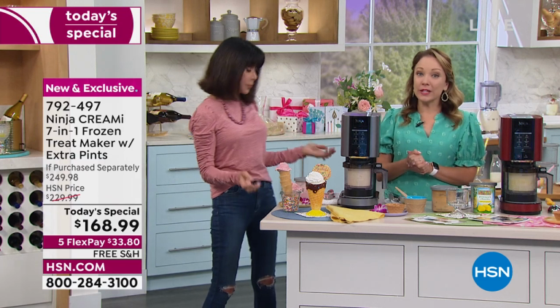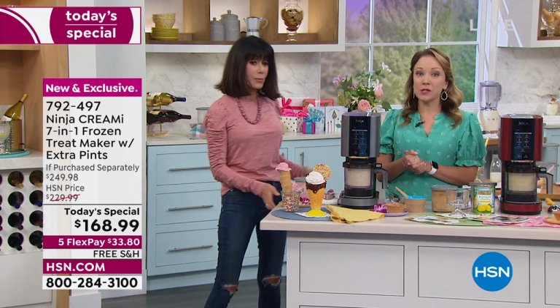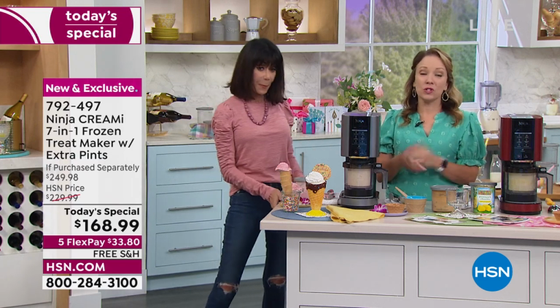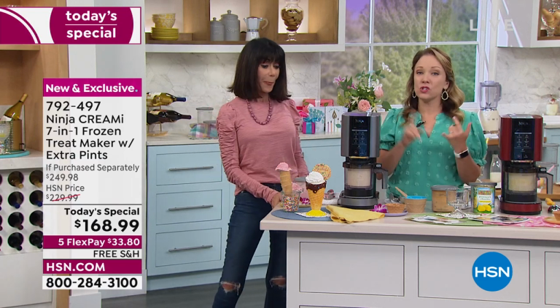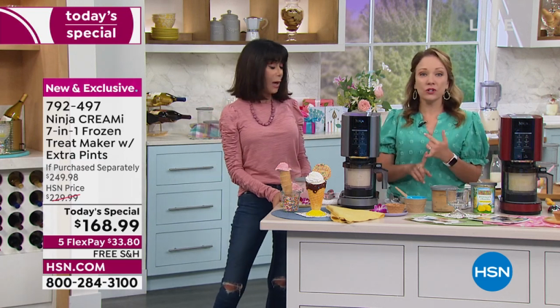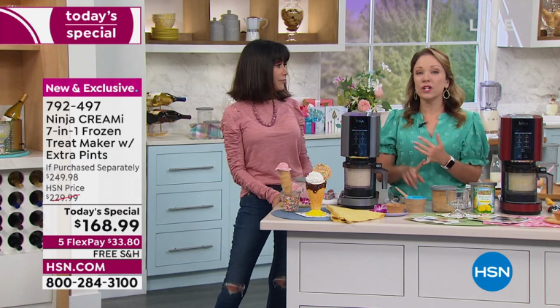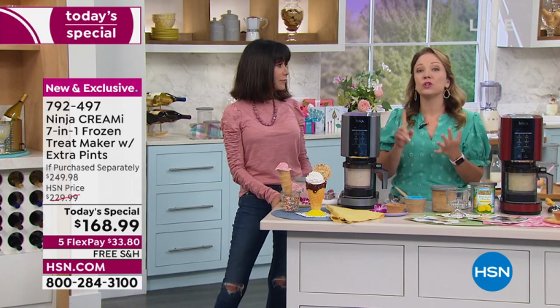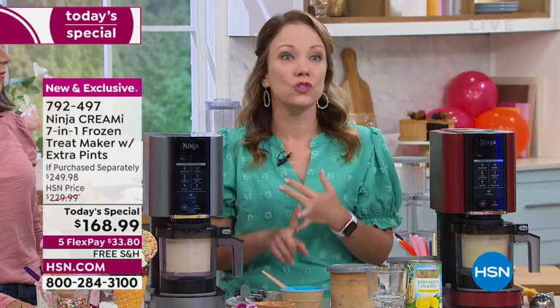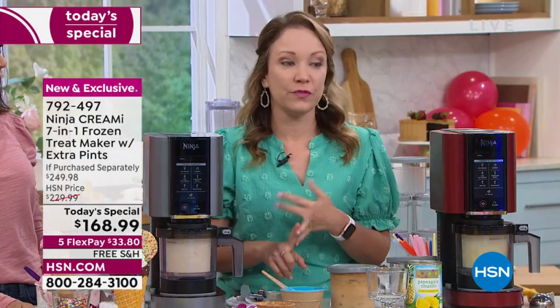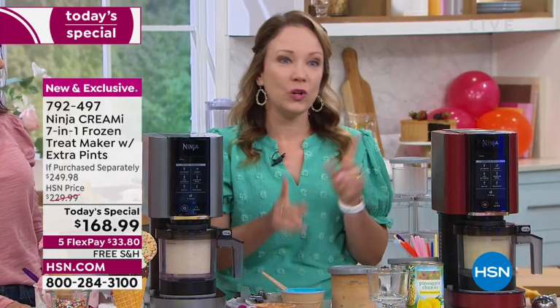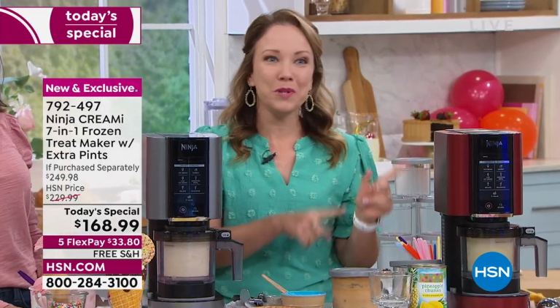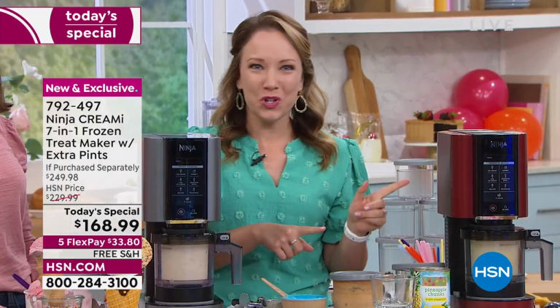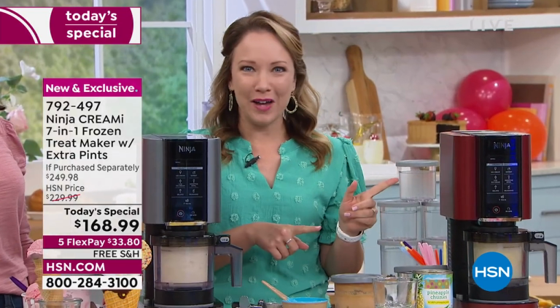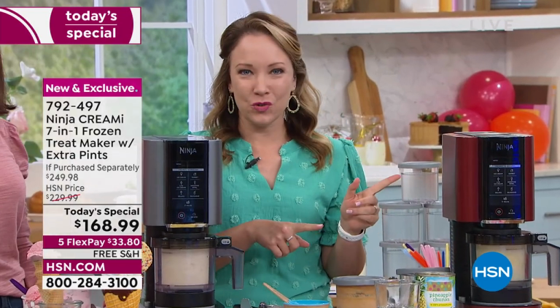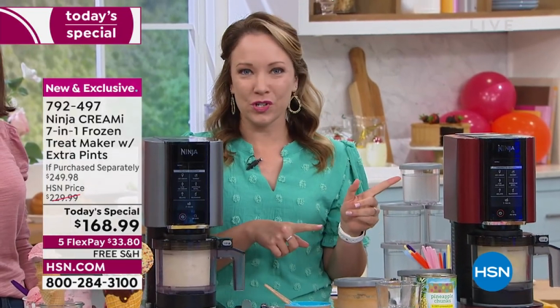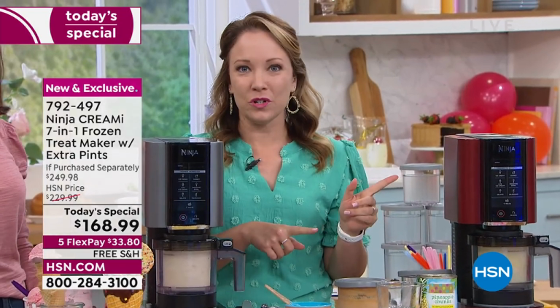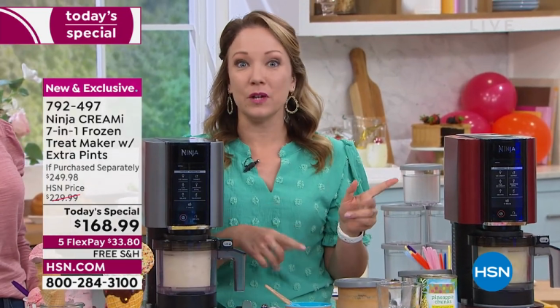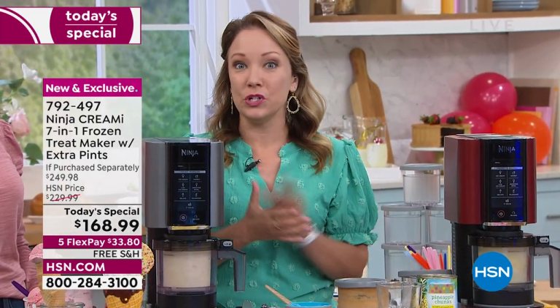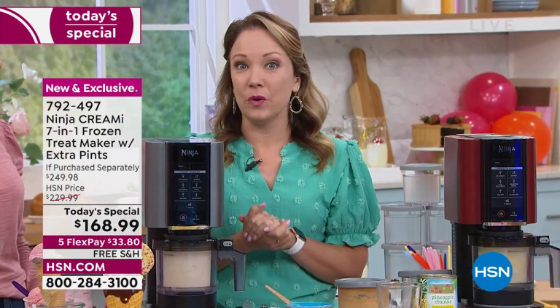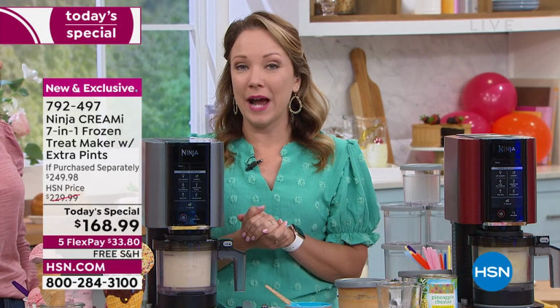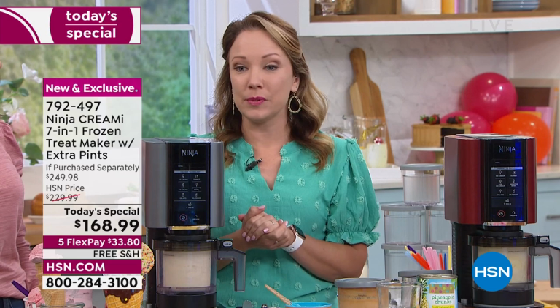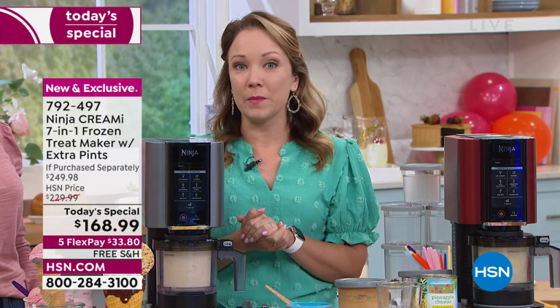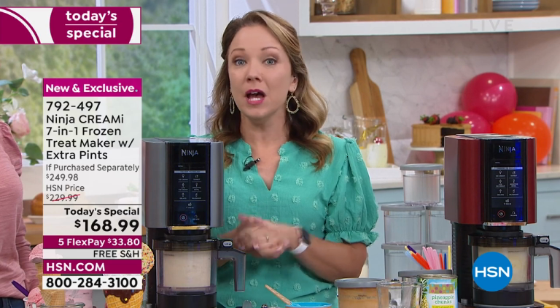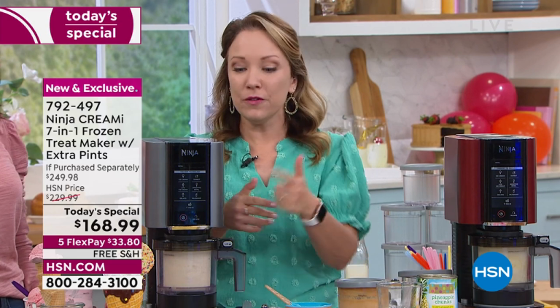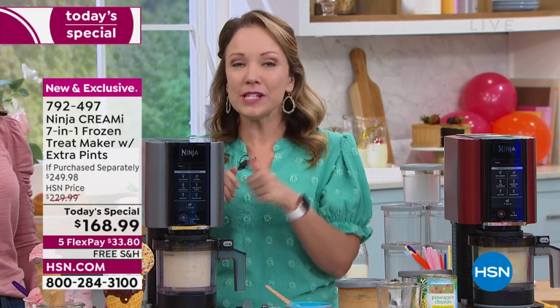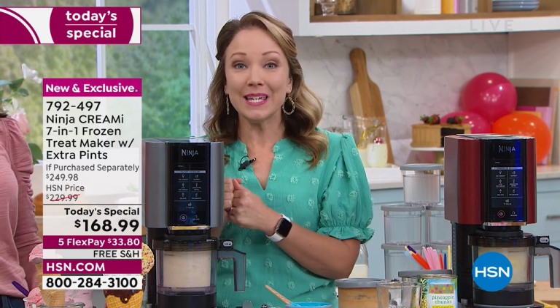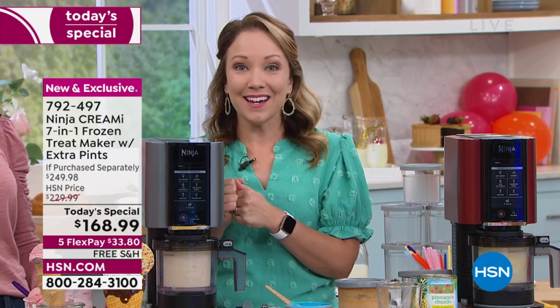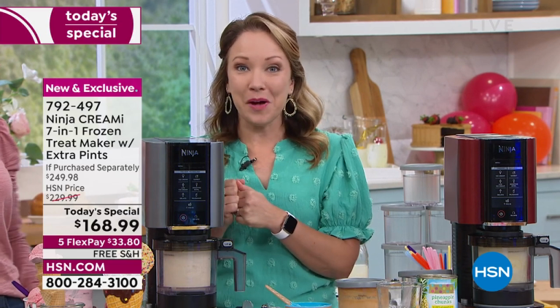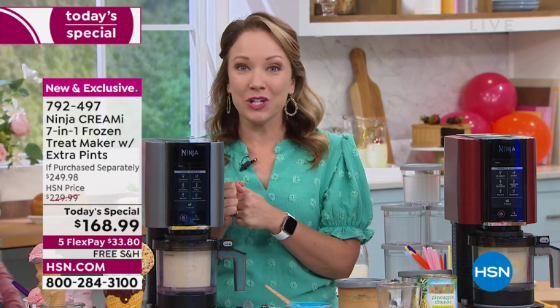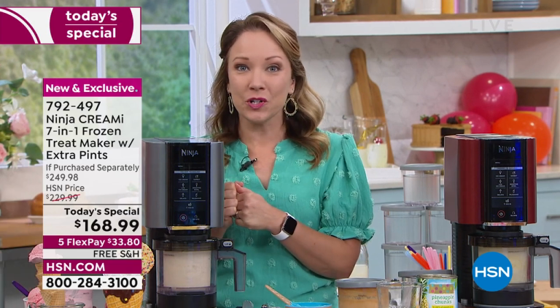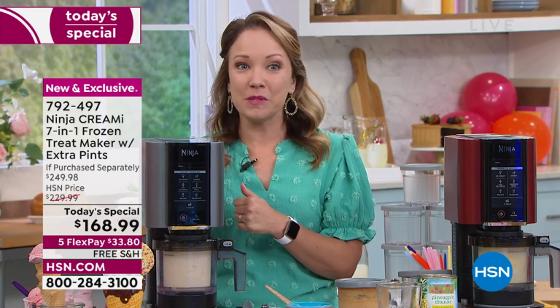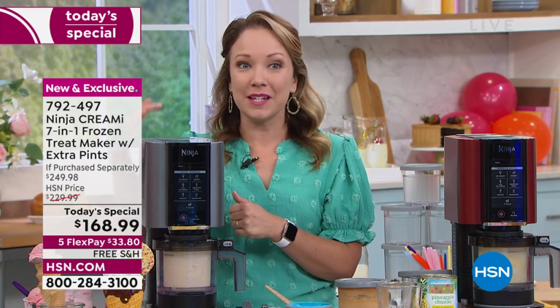Absolutely — you could do sugar-free, you could do just fruit. I'm going to show you how to do just fruit in a minute with a pineapple sorbet. But first, let me get the cookies and cream spinning.